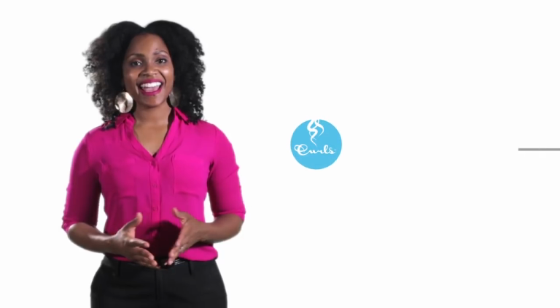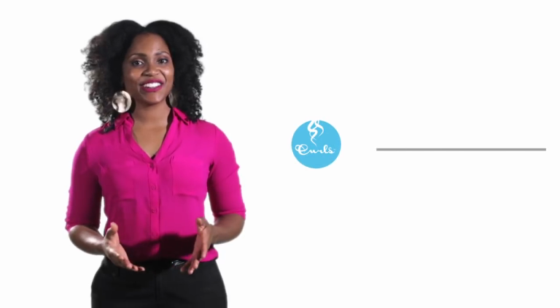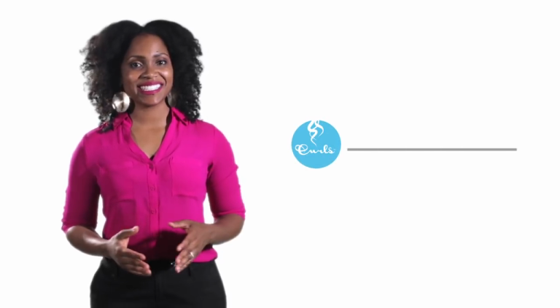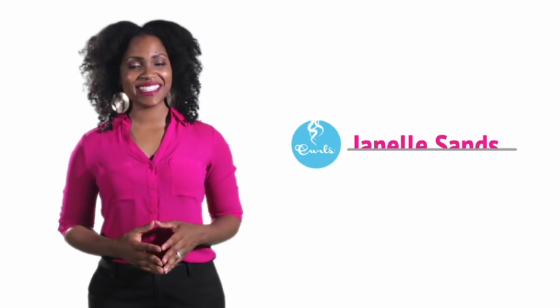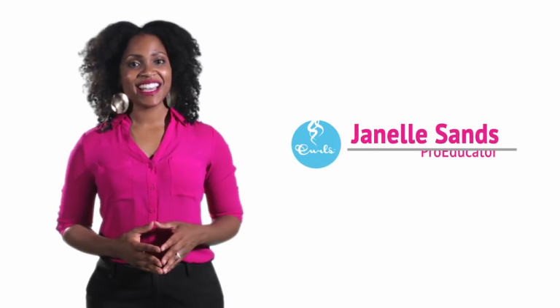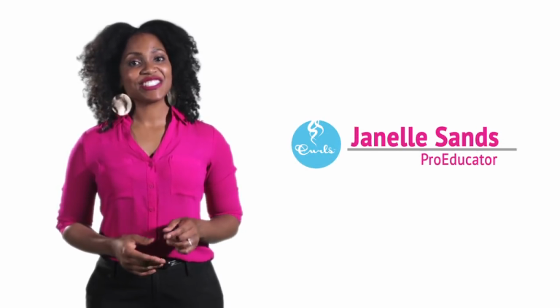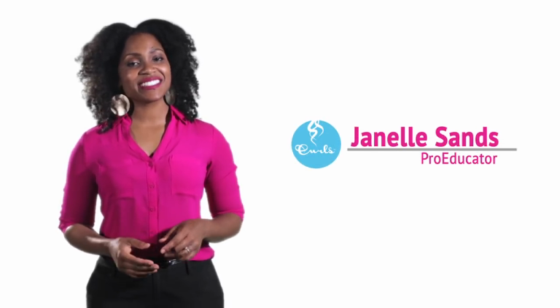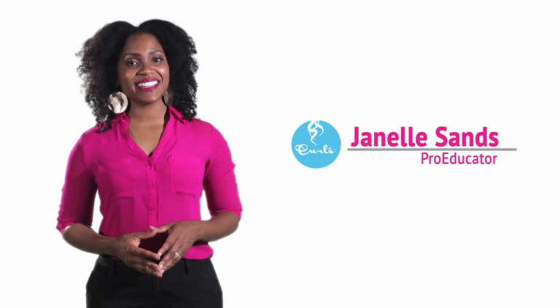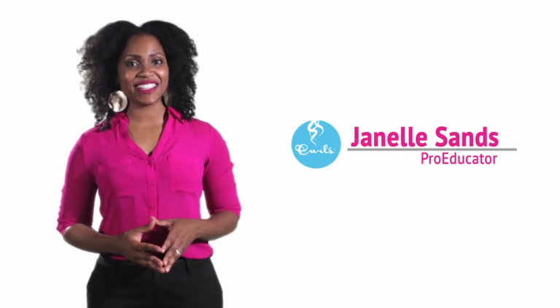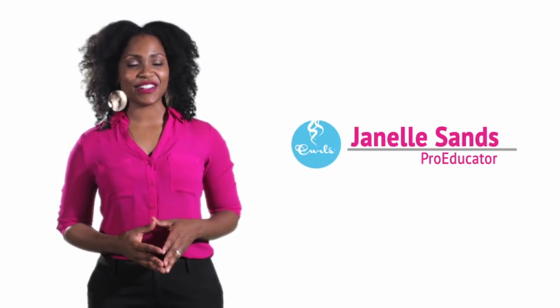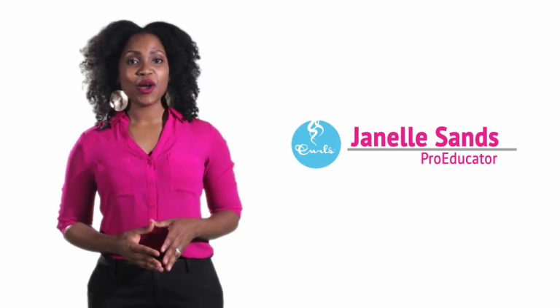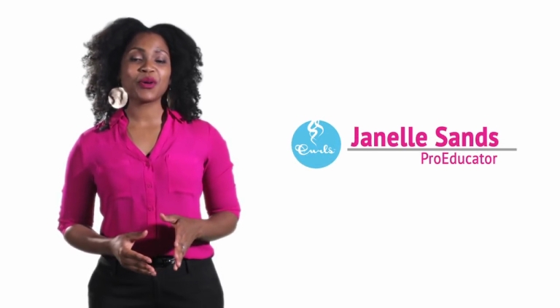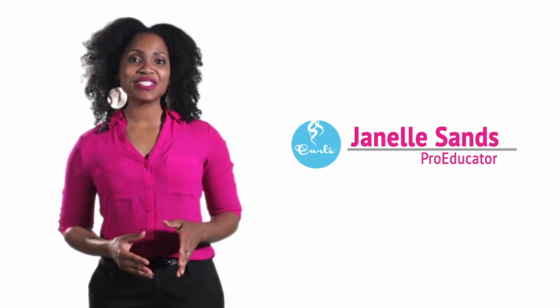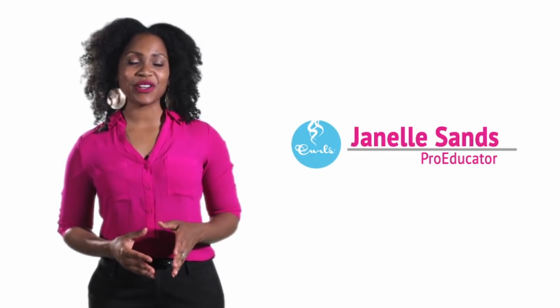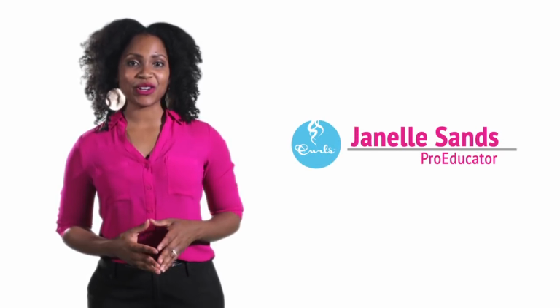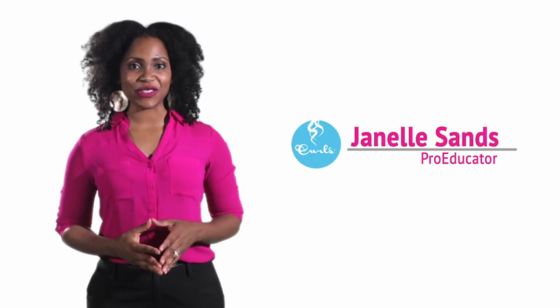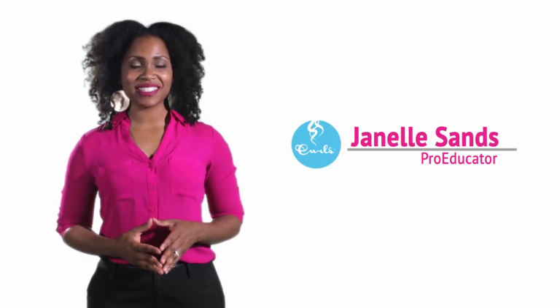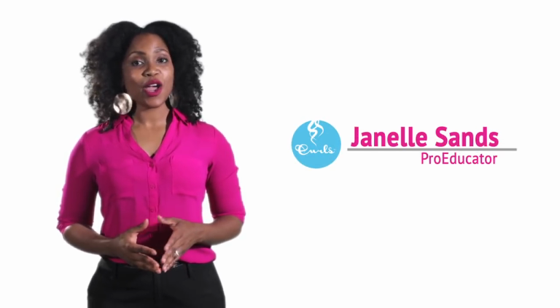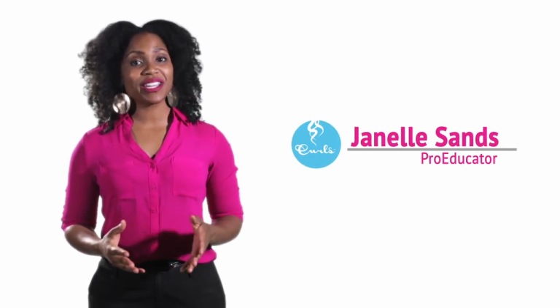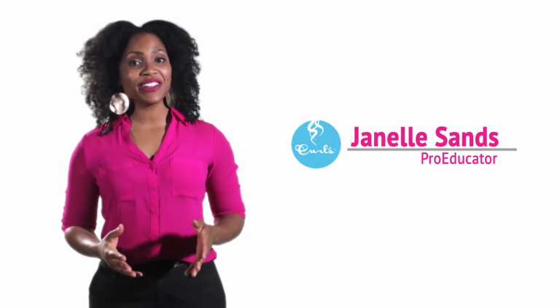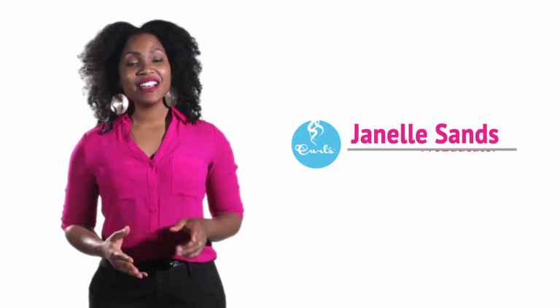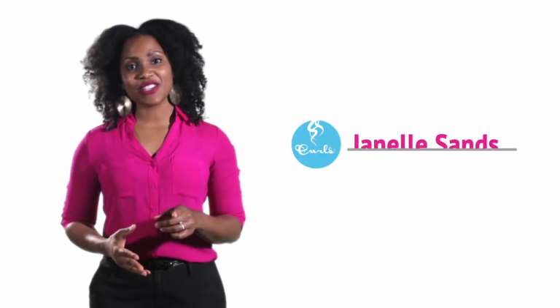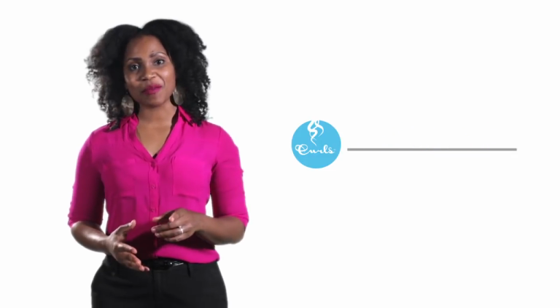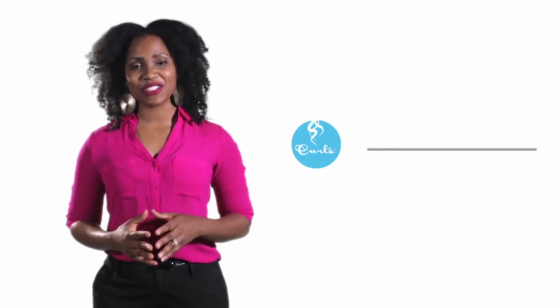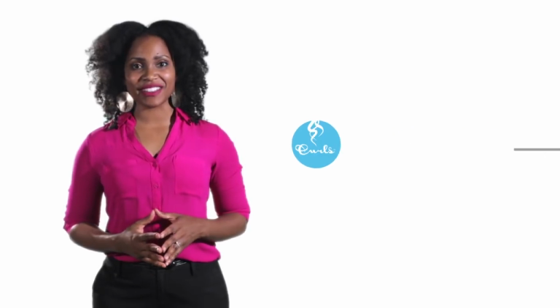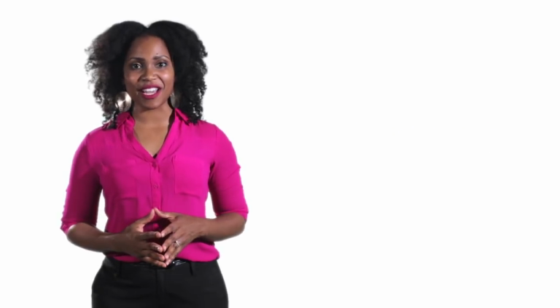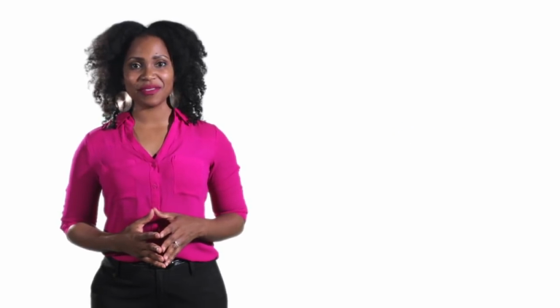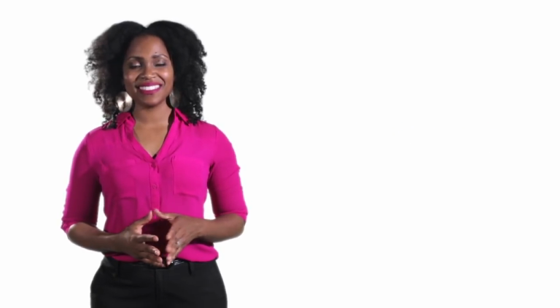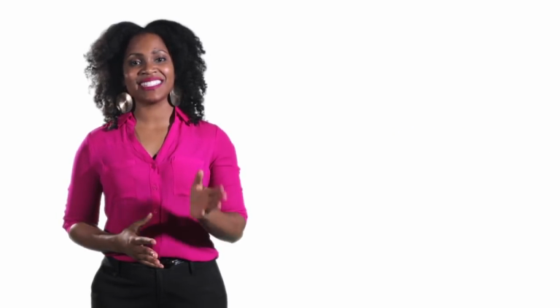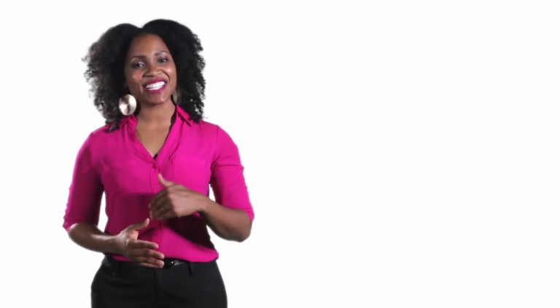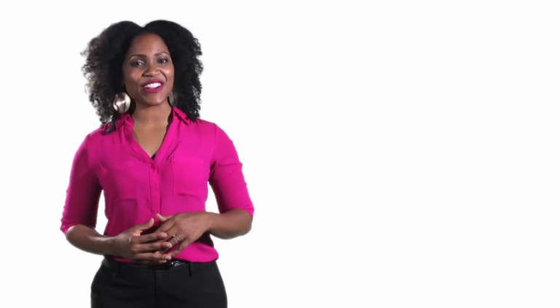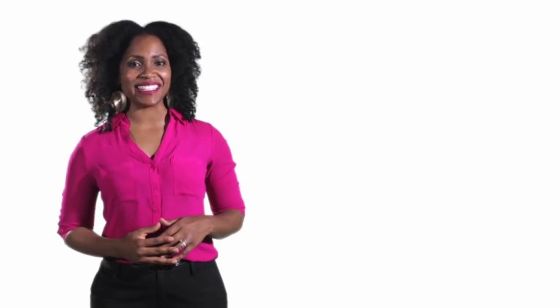Hey Curlistas, Janelle Sands here, Pro Educator for Curls, and we're here to talk about your hair type. Let's get started.